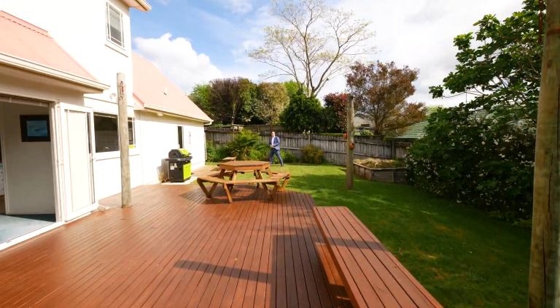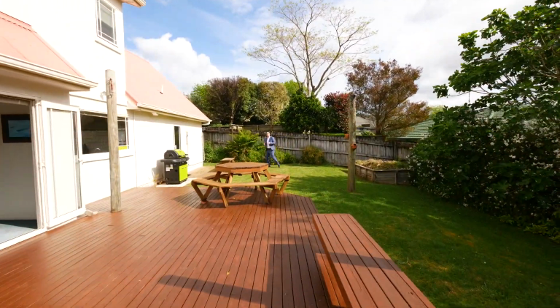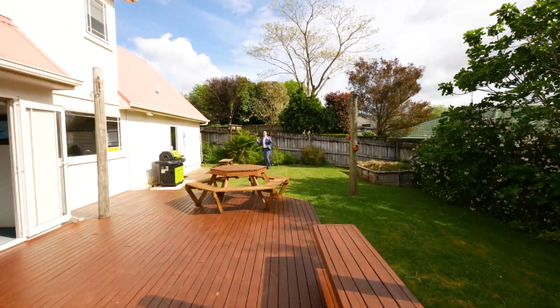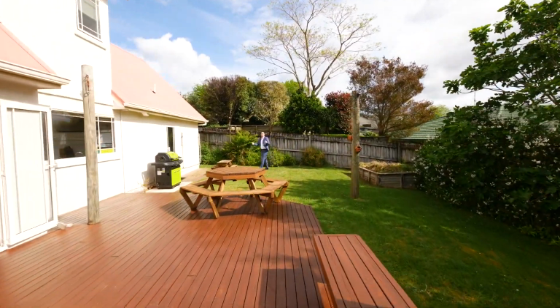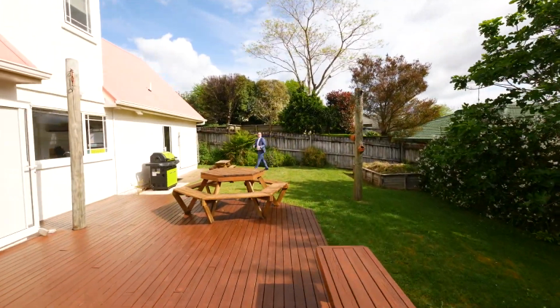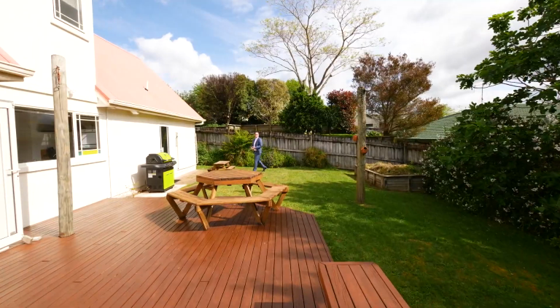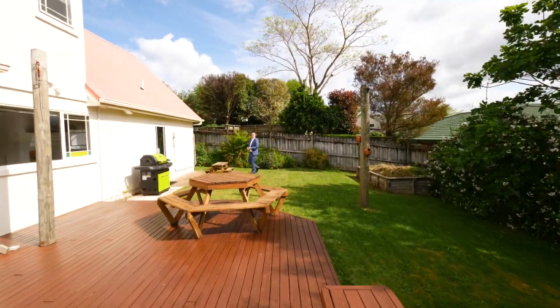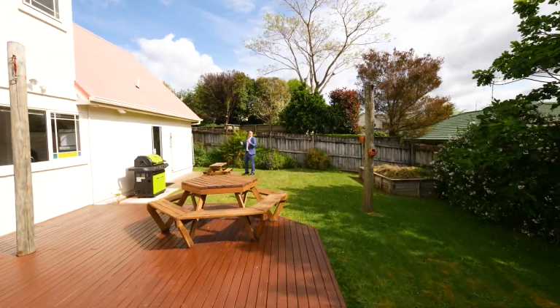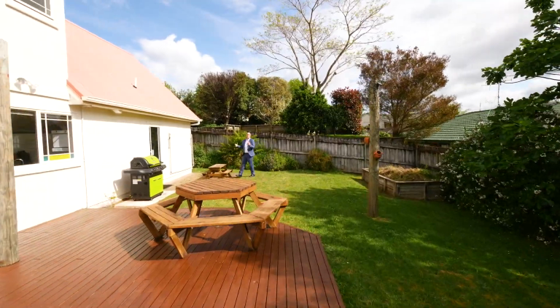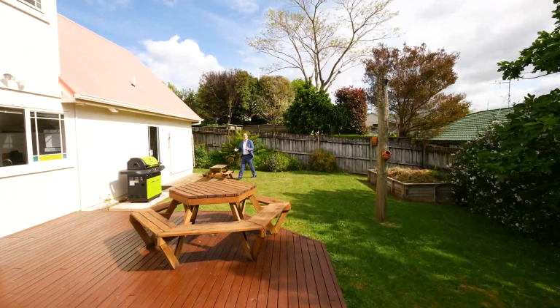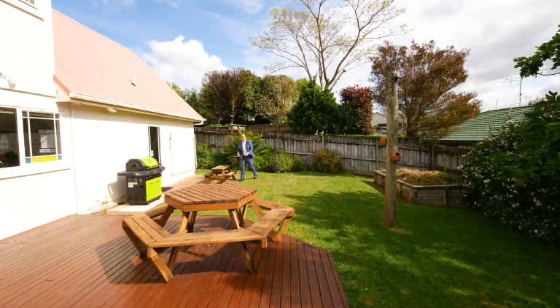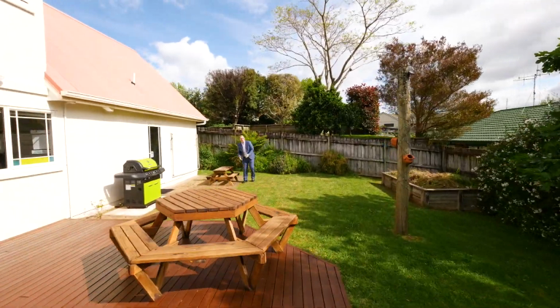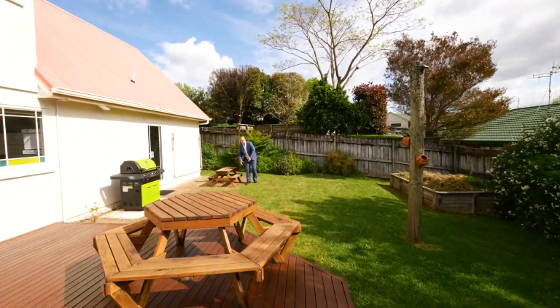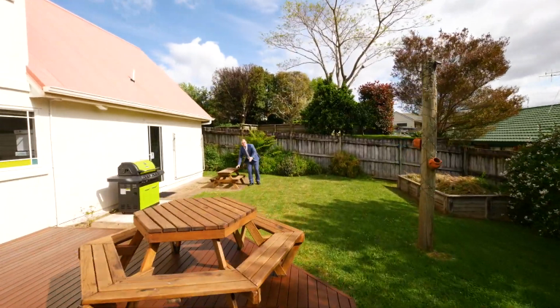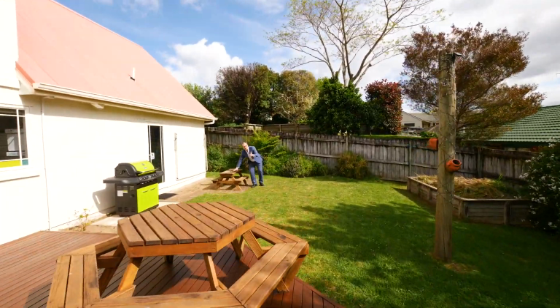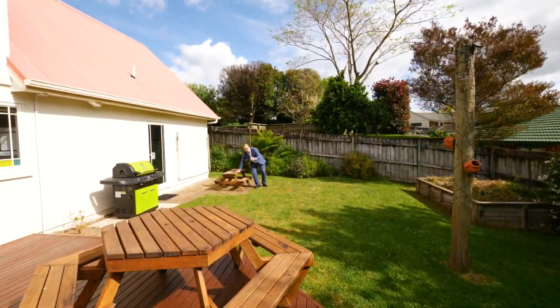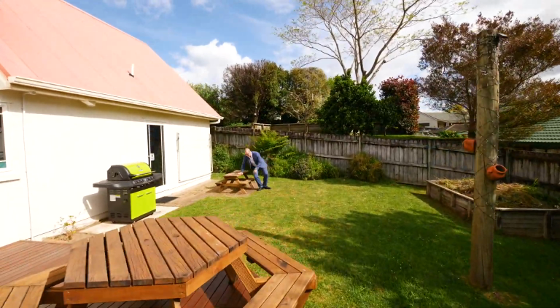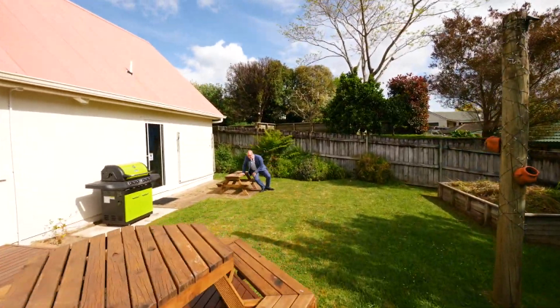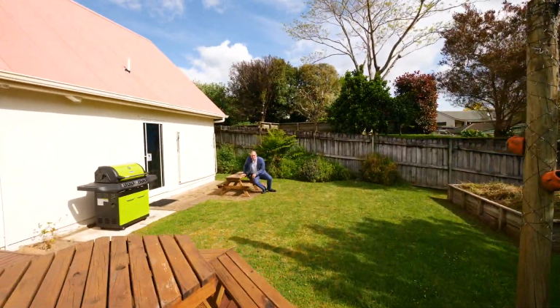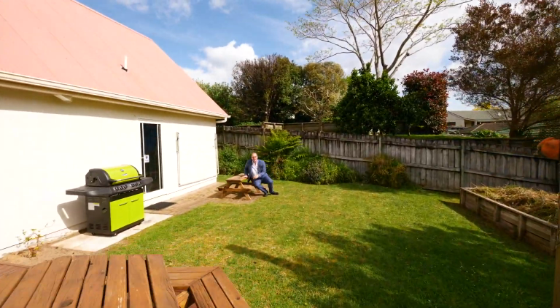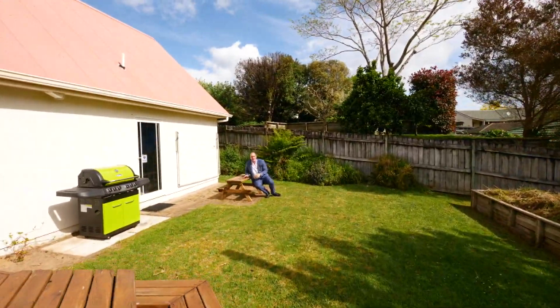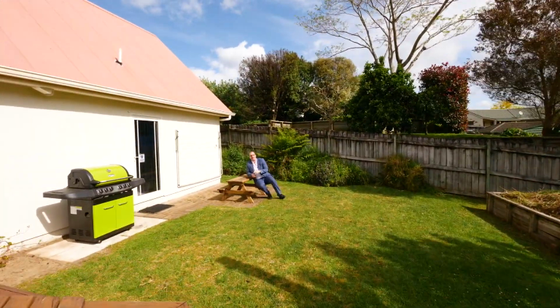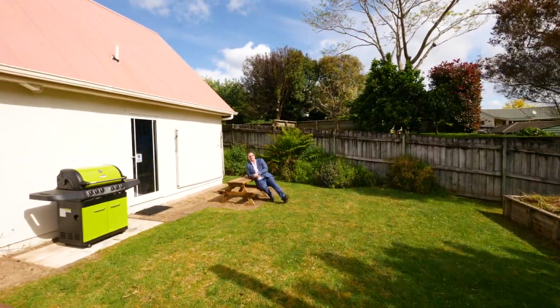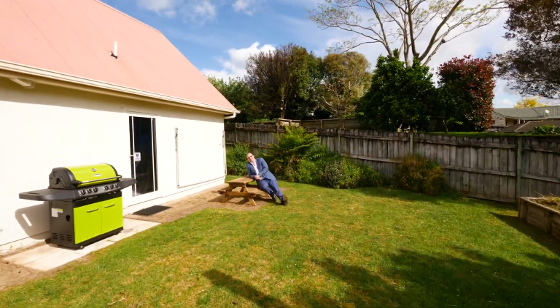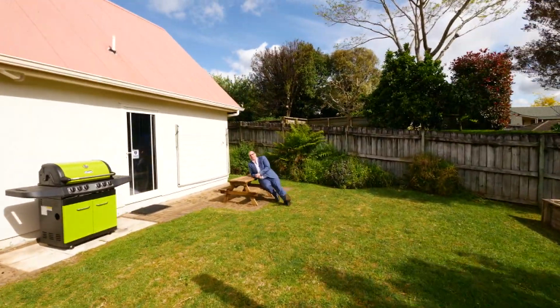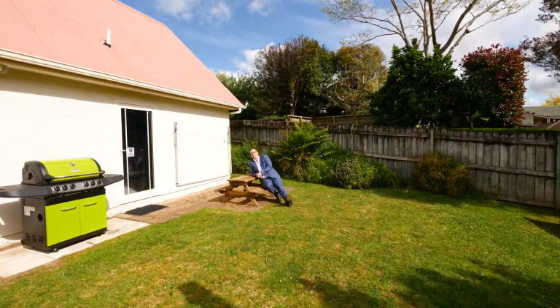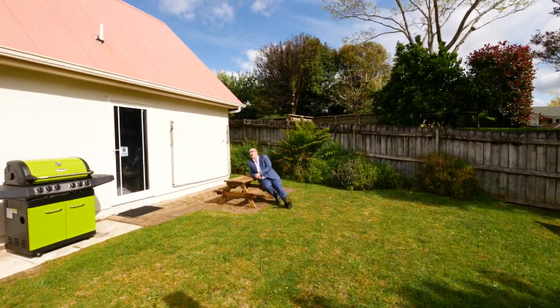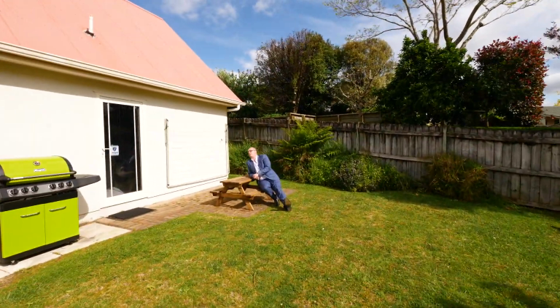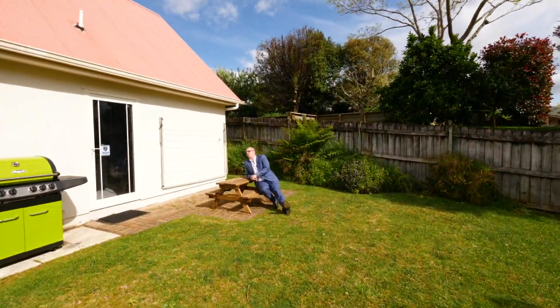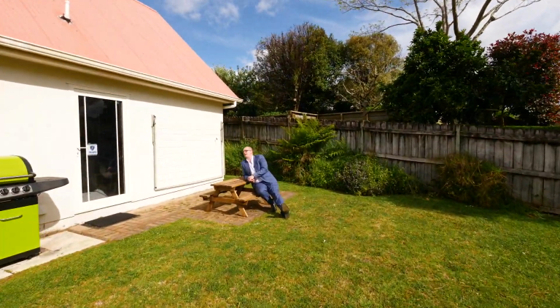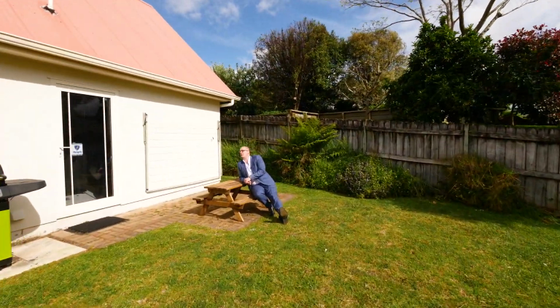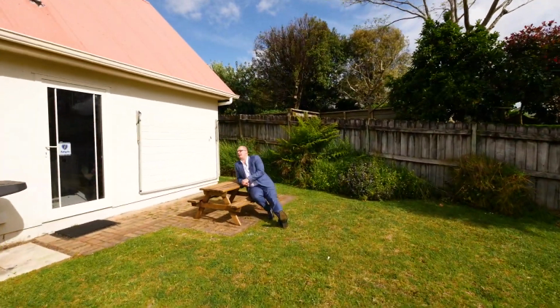And one massive backyard — what an amazing space for family and friends, with seating for the adults and the kids.